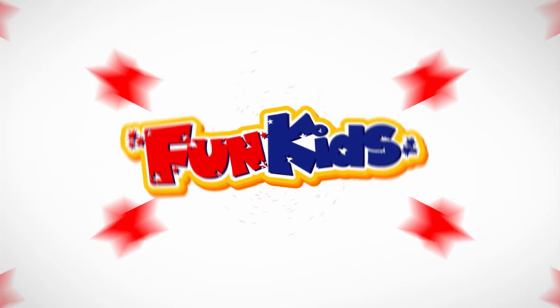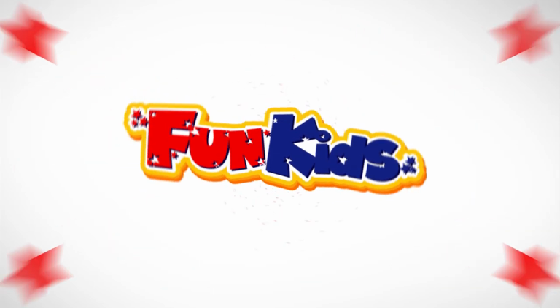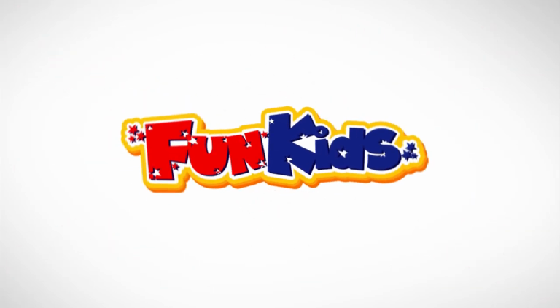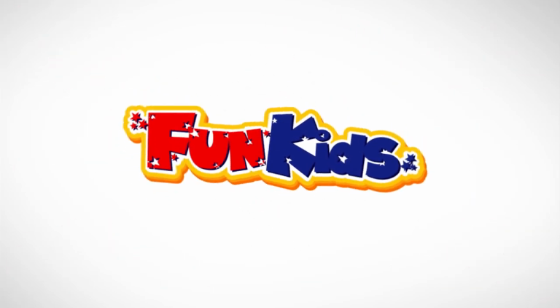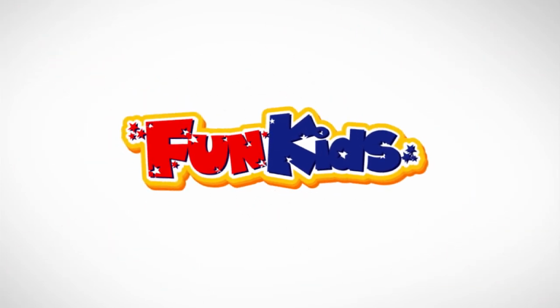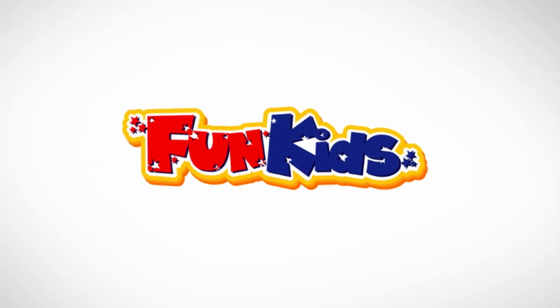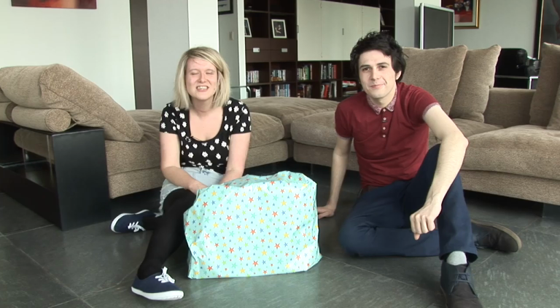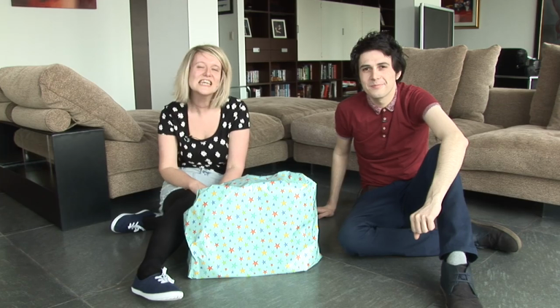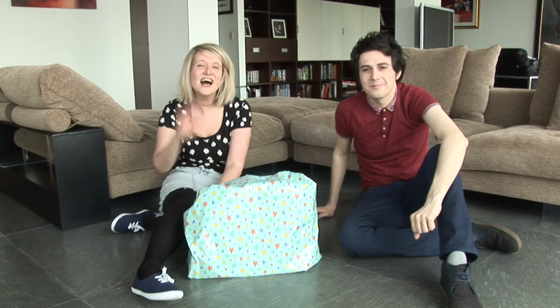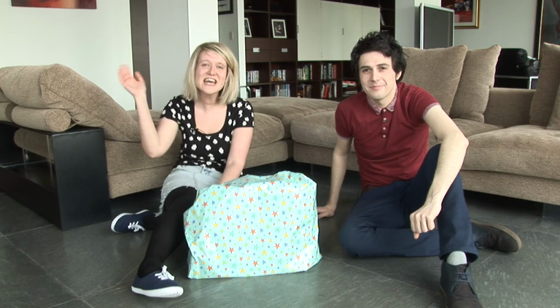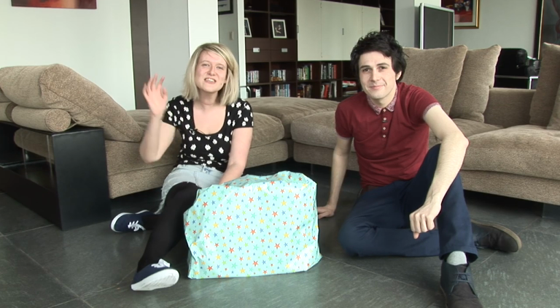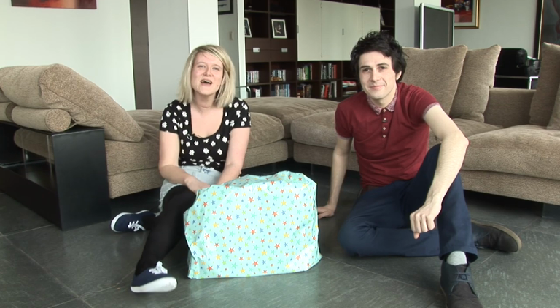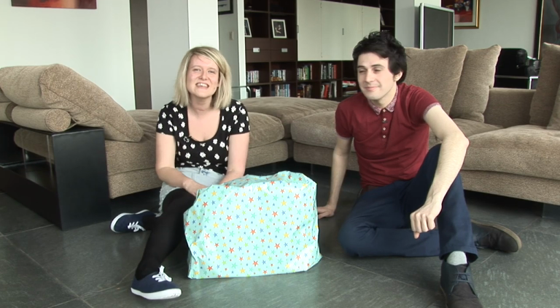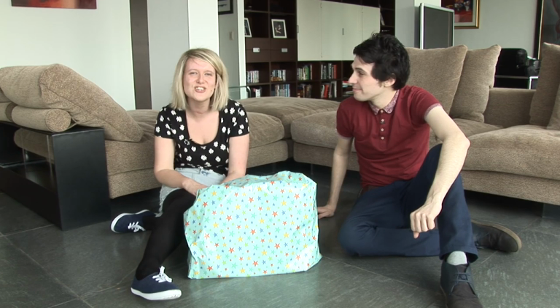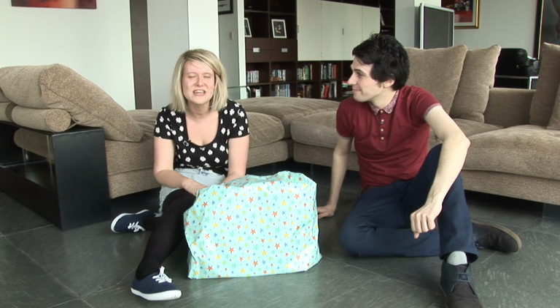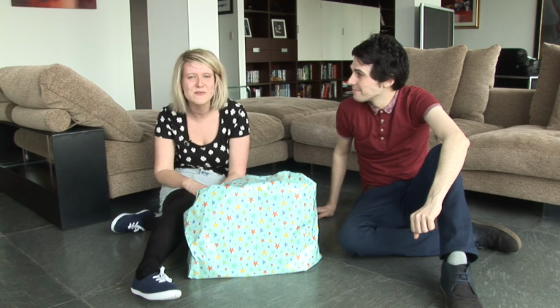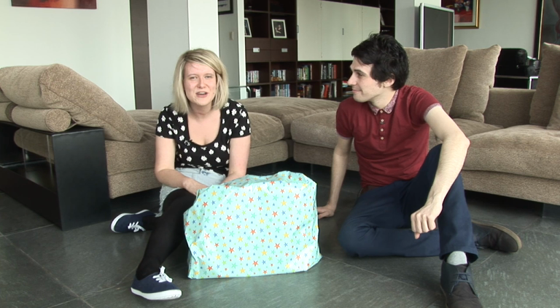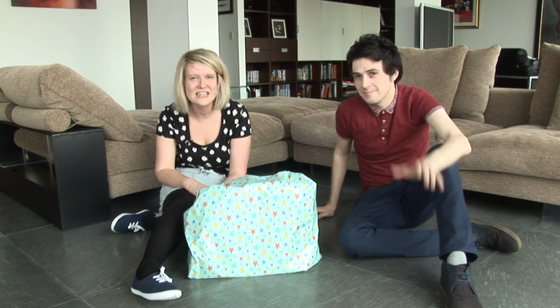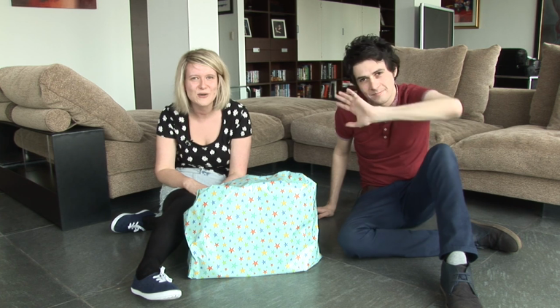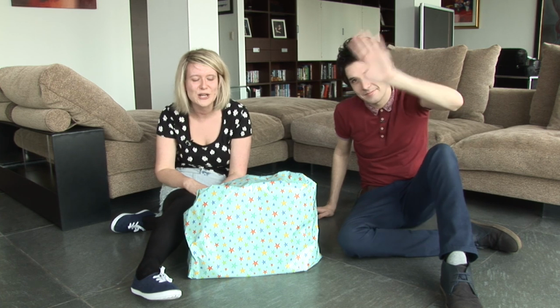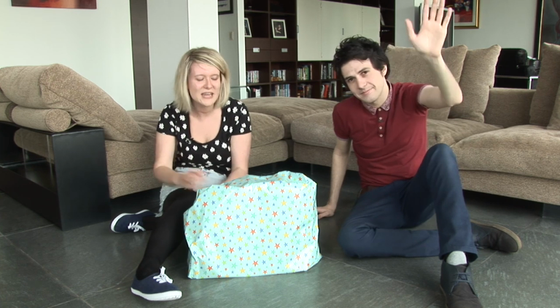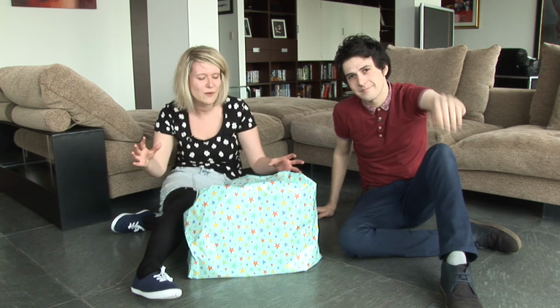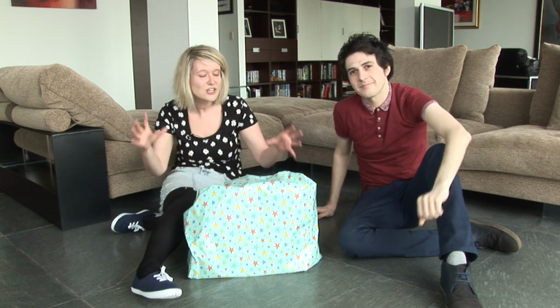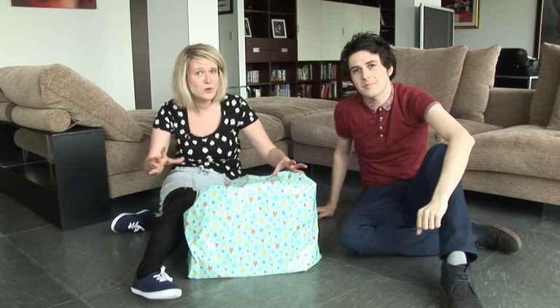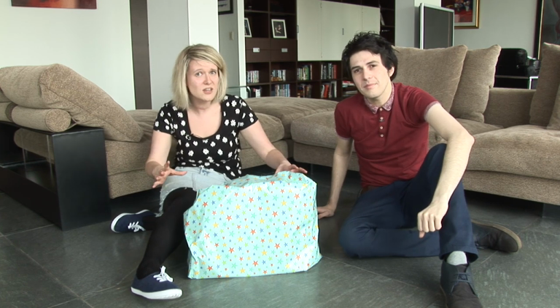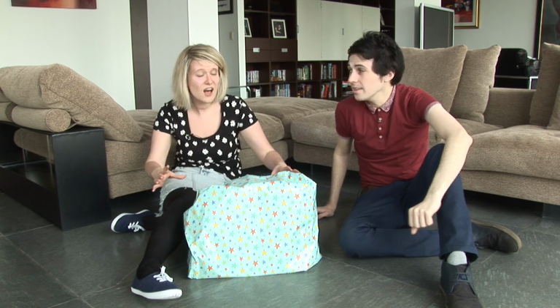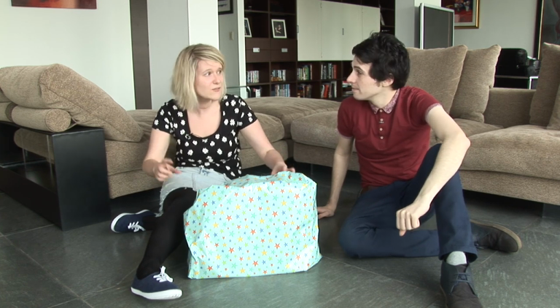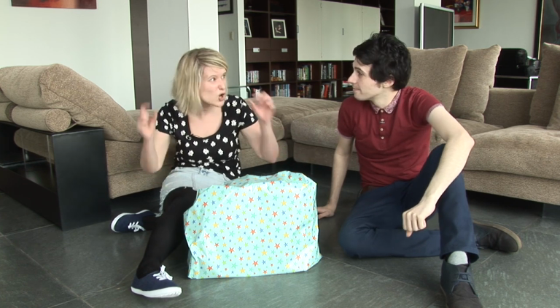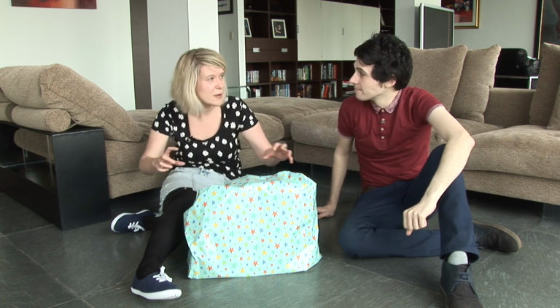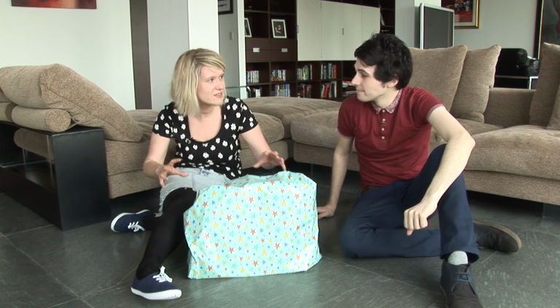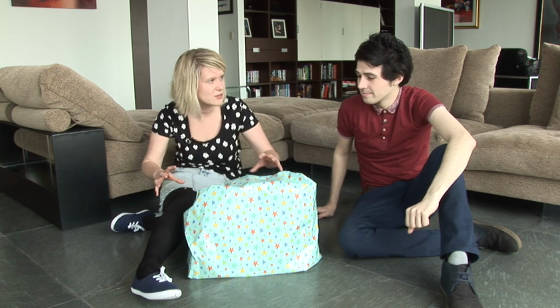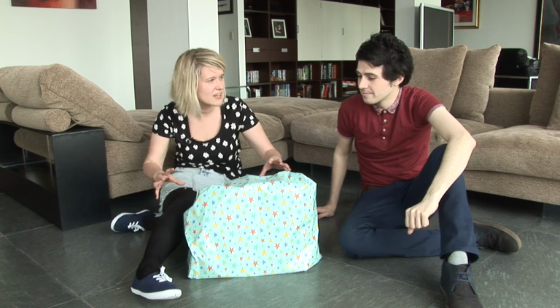It's fun! Hiya, it's Bex and Sean here from the Fun Kids Toy Club. Sean, I've got a great present for you today.